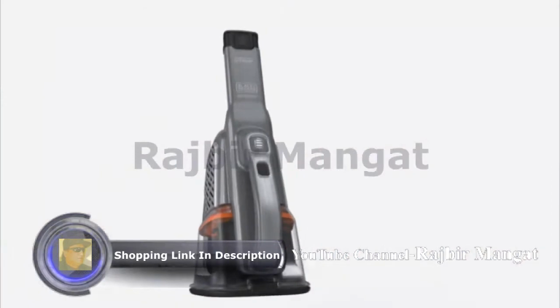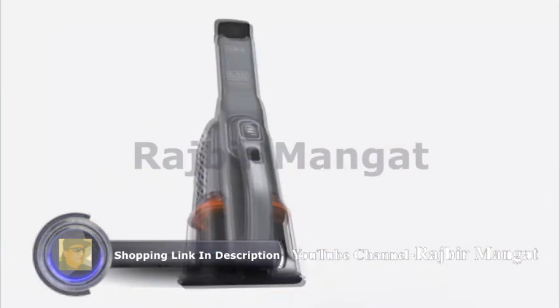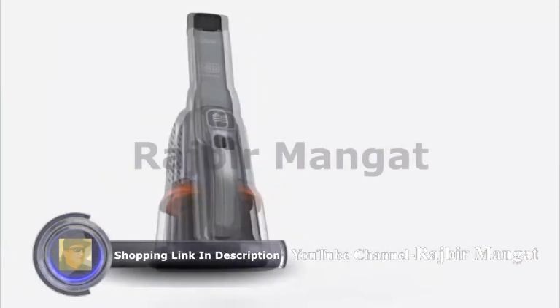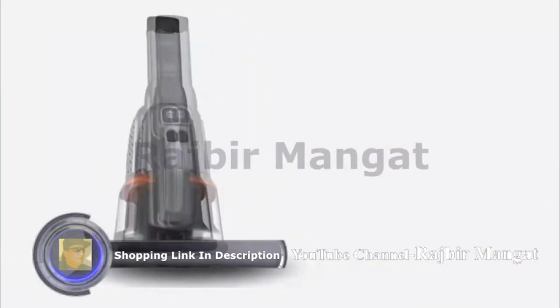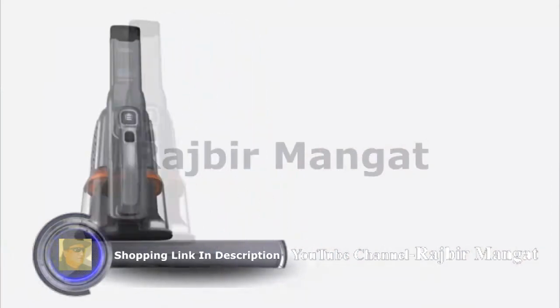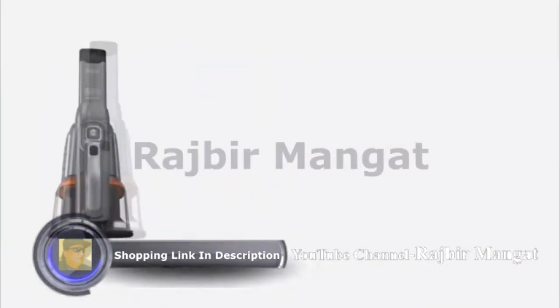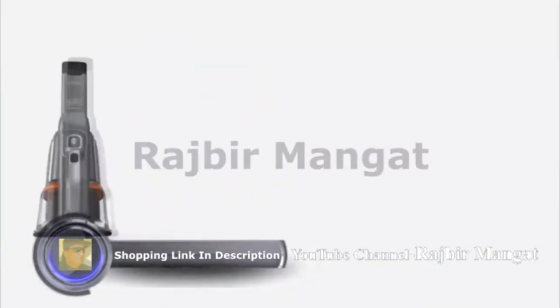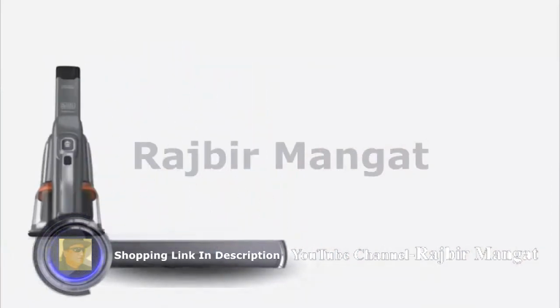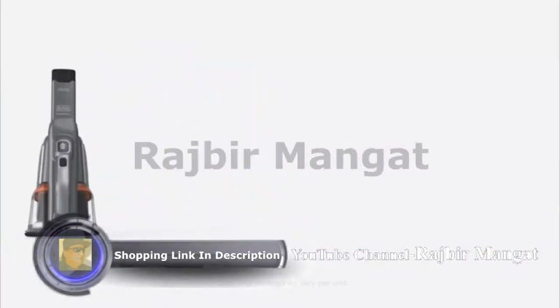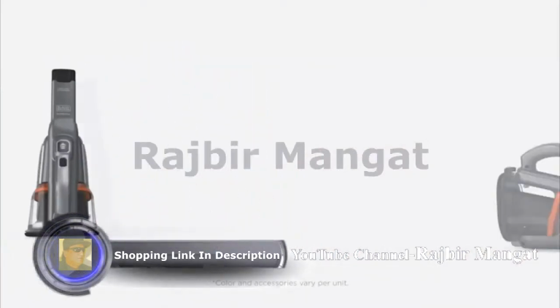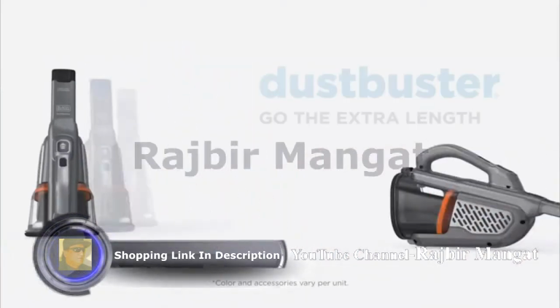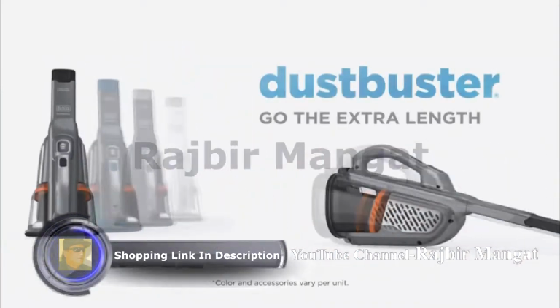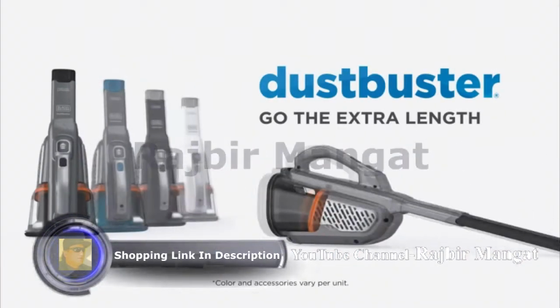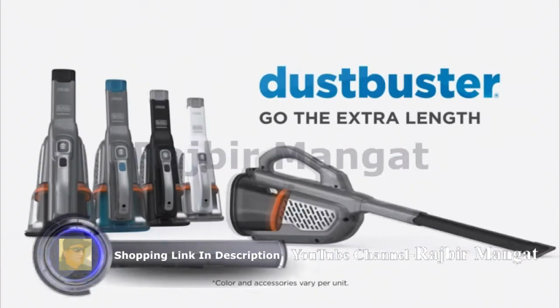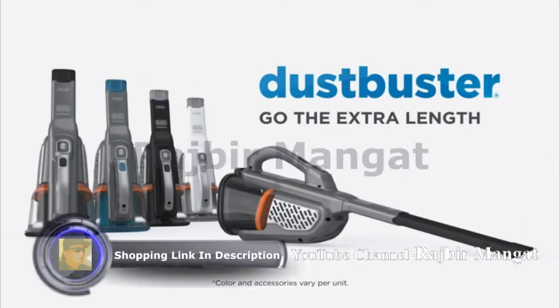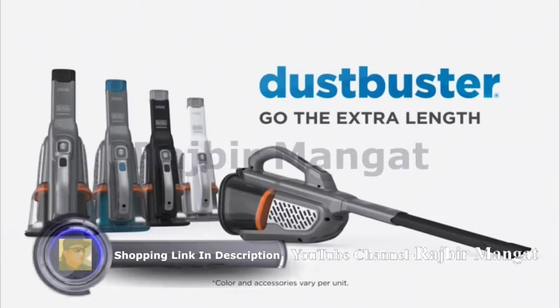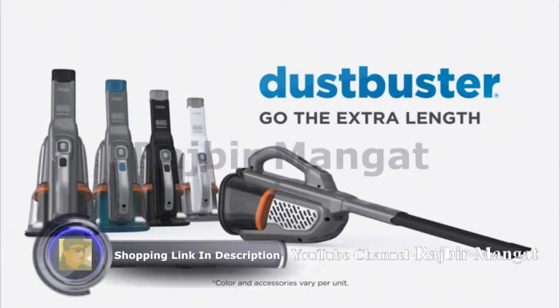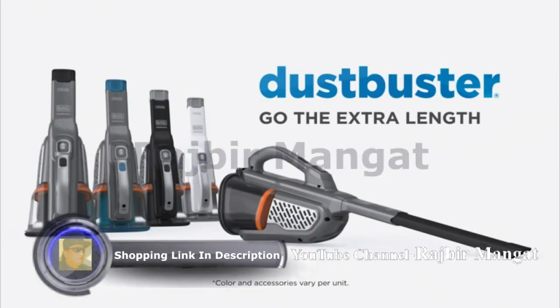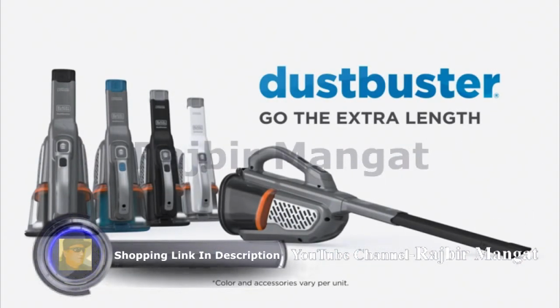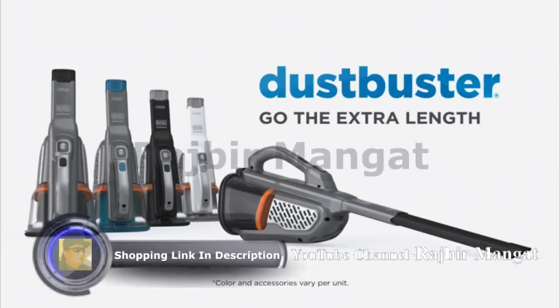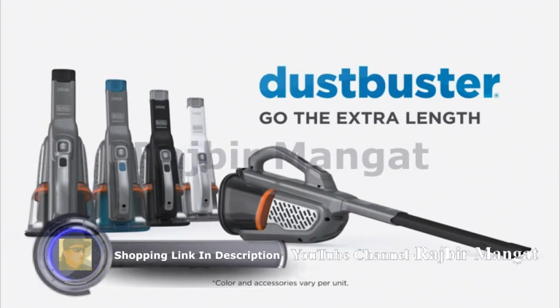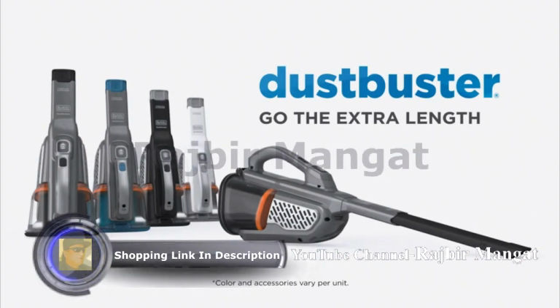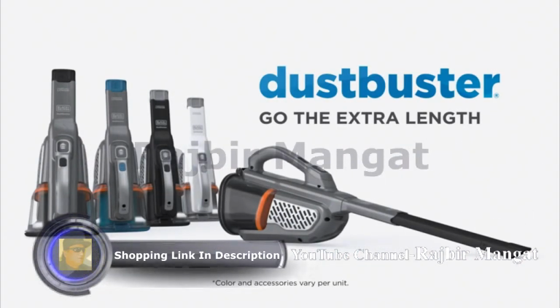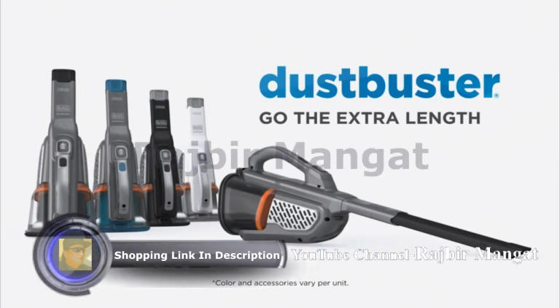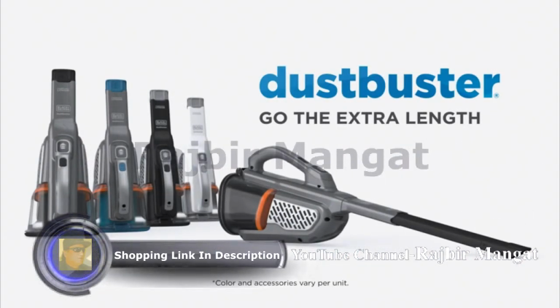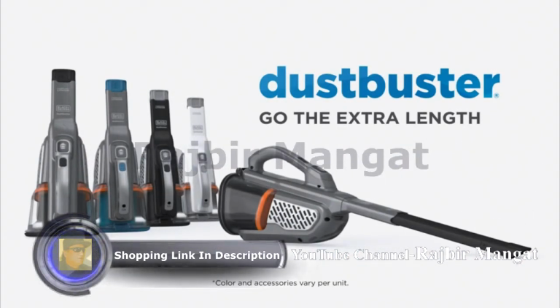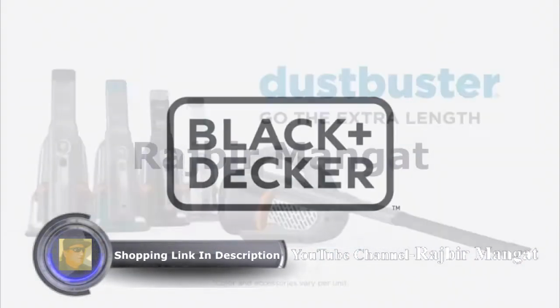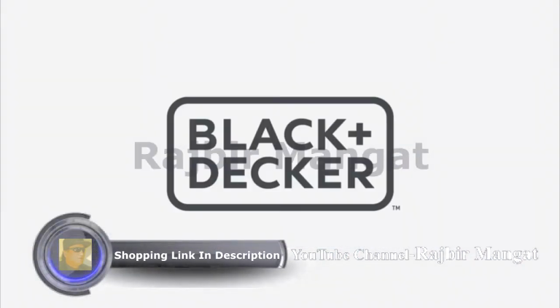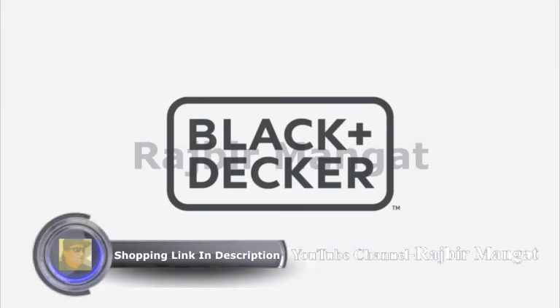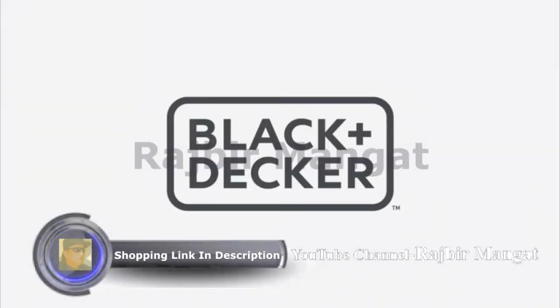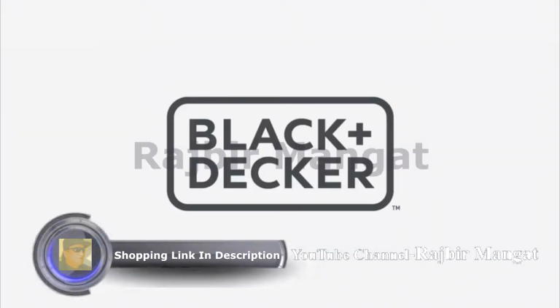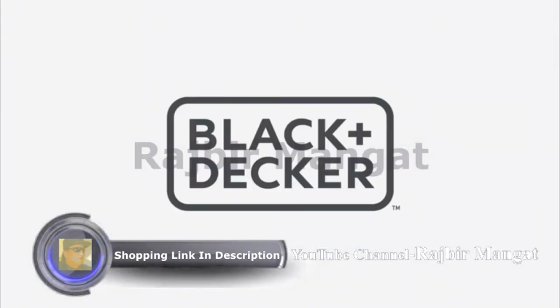Feel the extra power with the Black & Decker Dustbuster Advanced Clean Plus. Black & Decker.